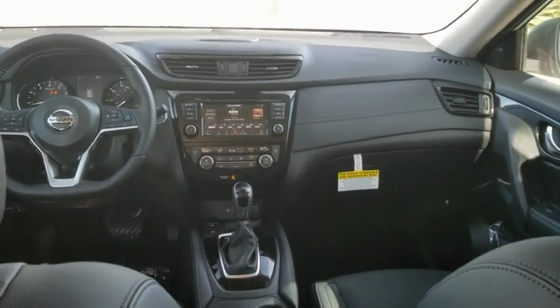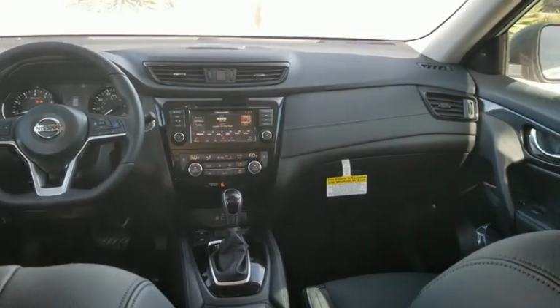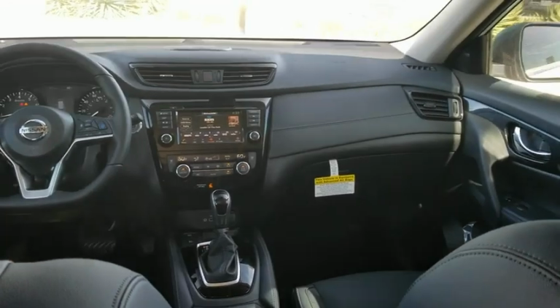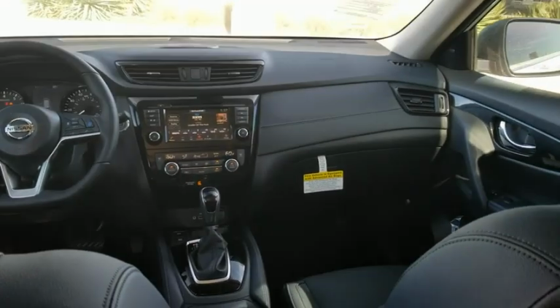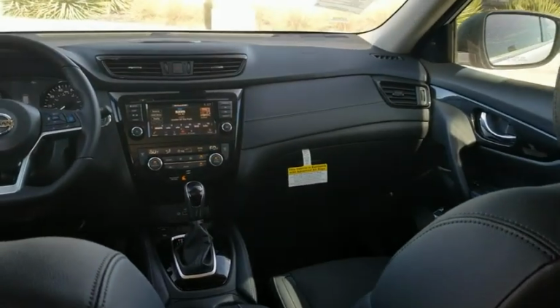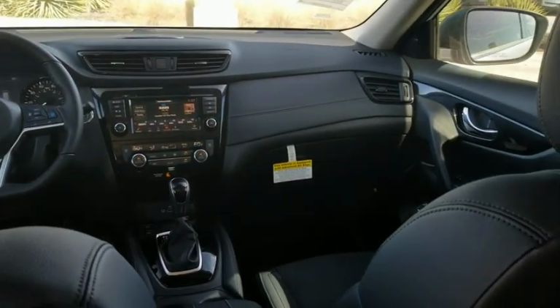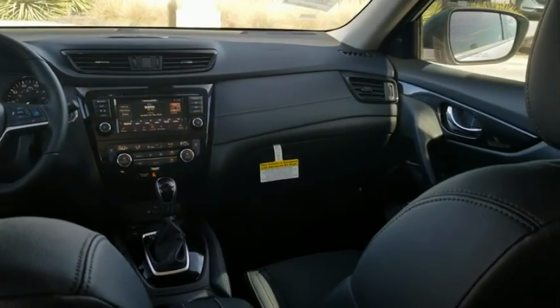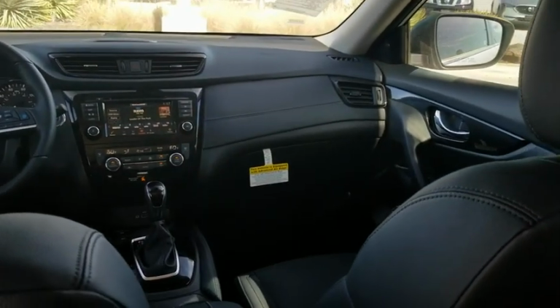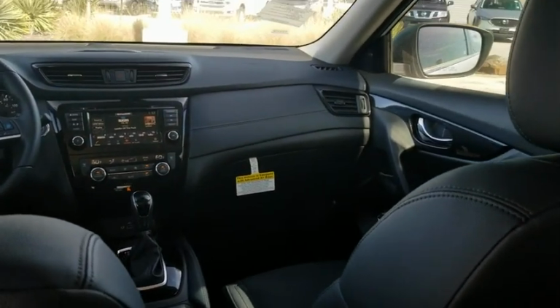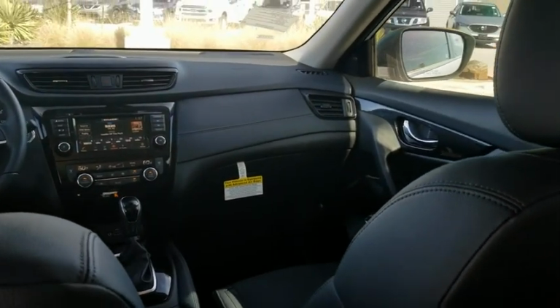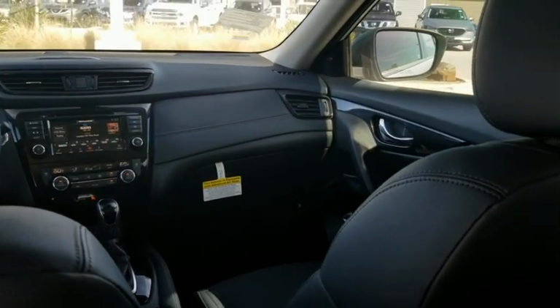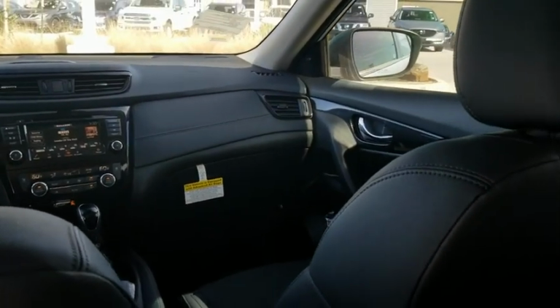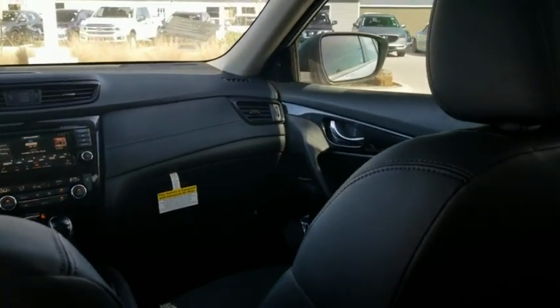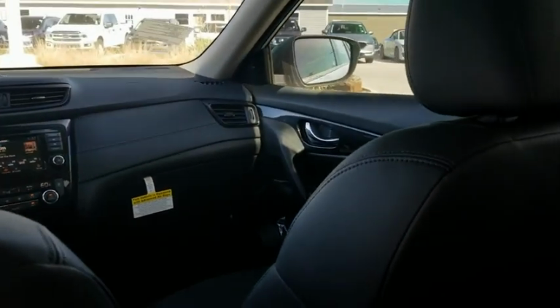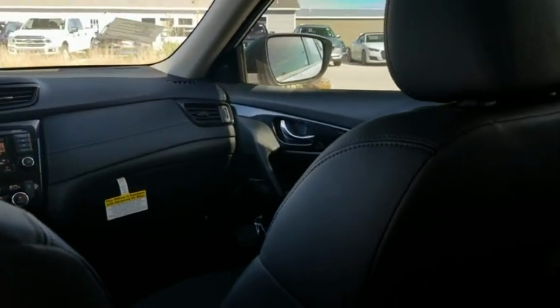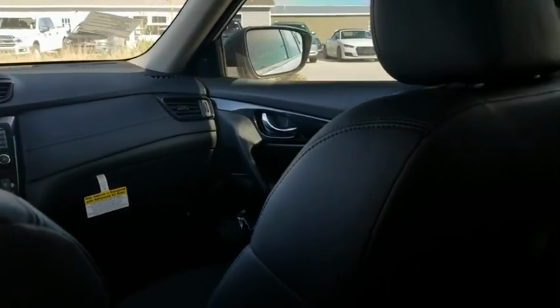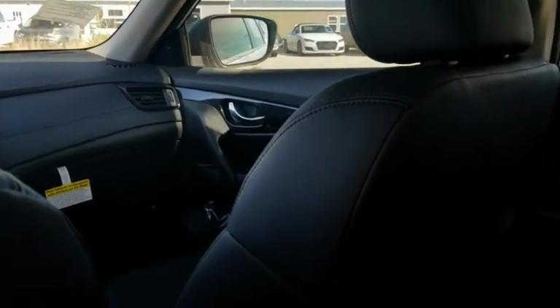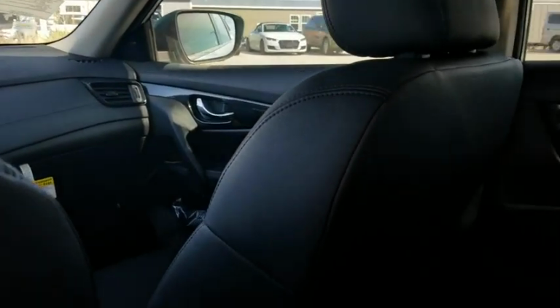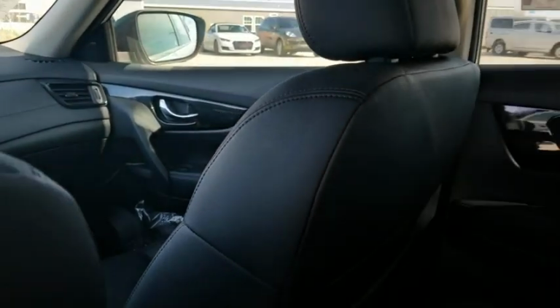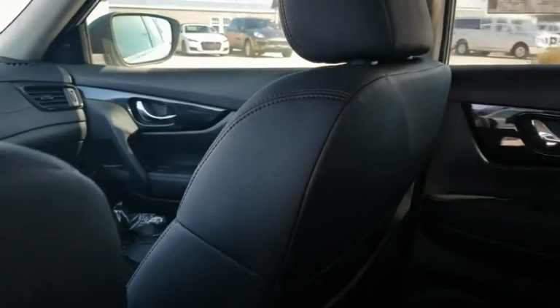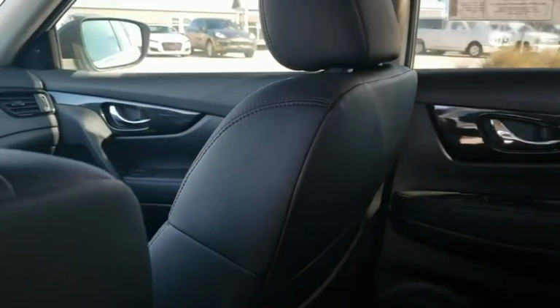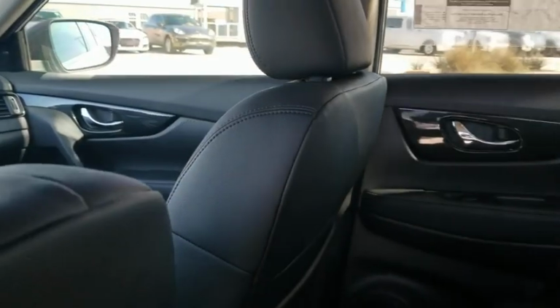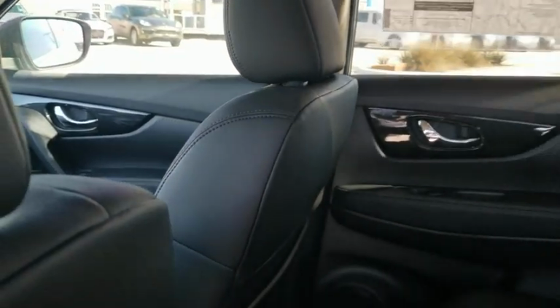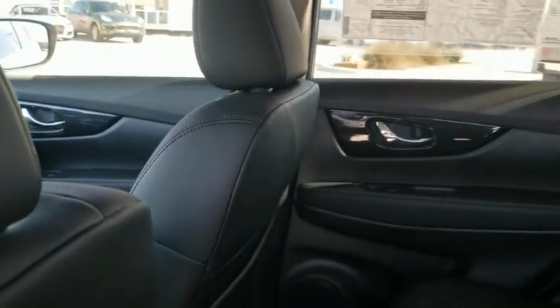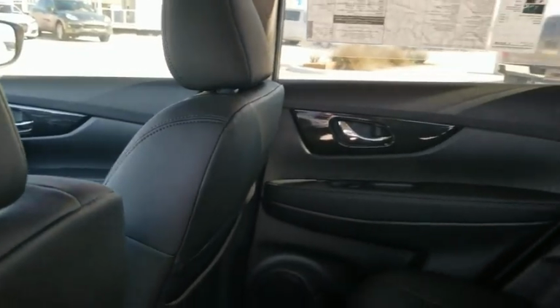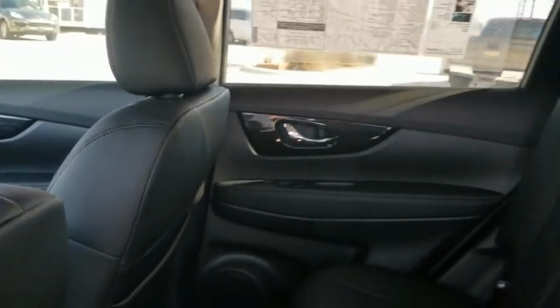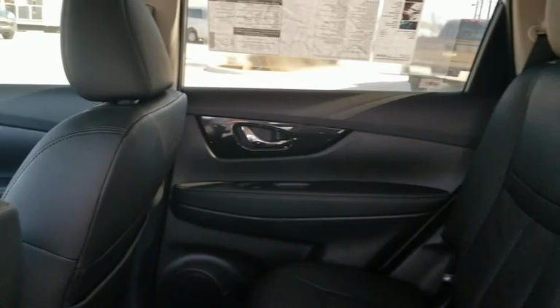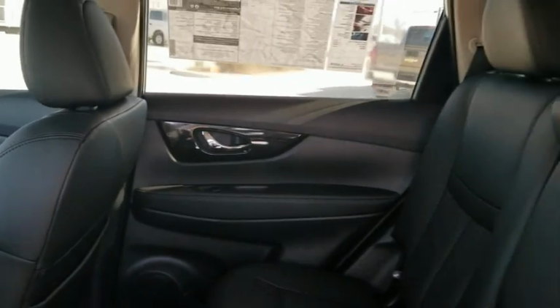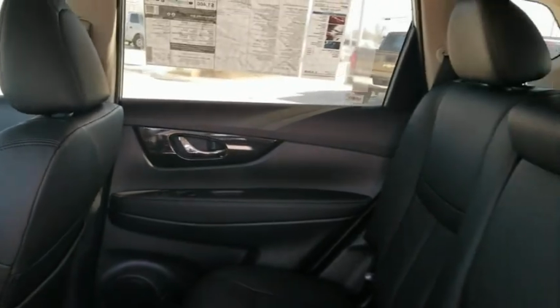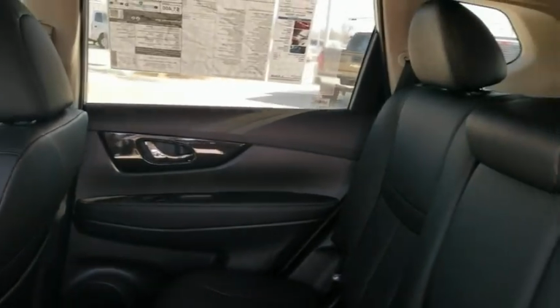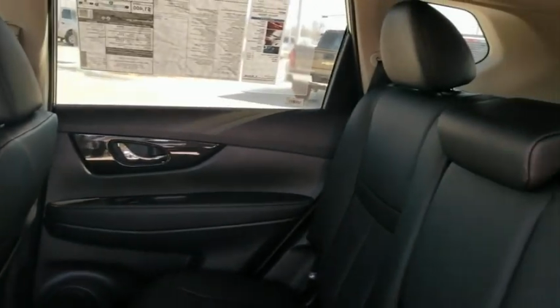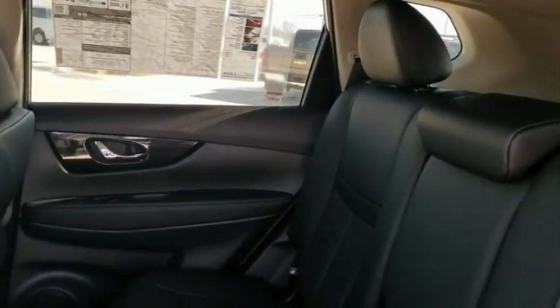Fog lights, CD player, security system, heated front seats. Come take a test drive today.